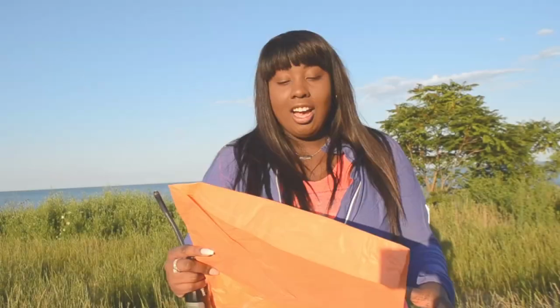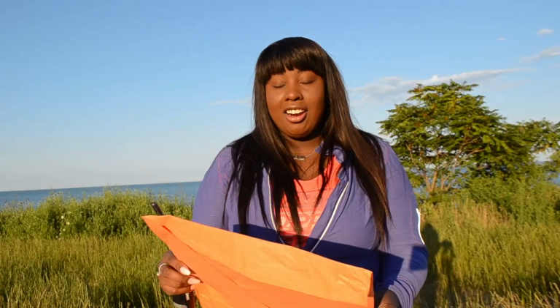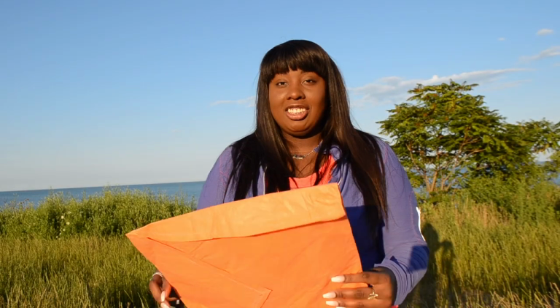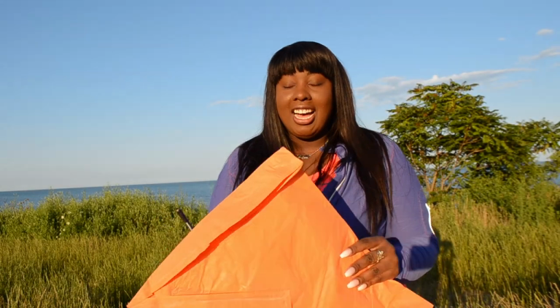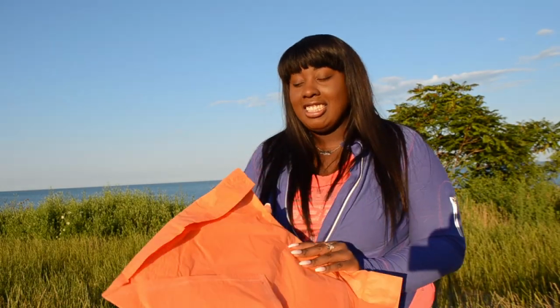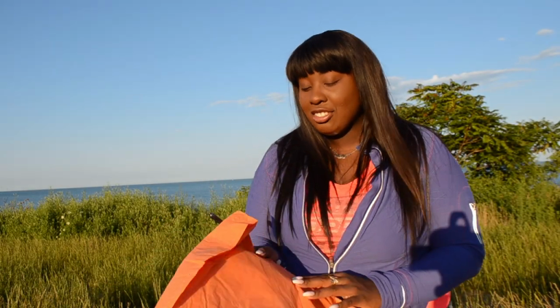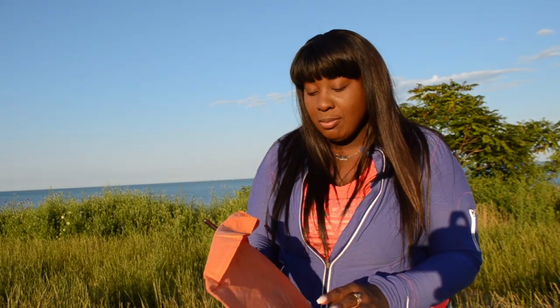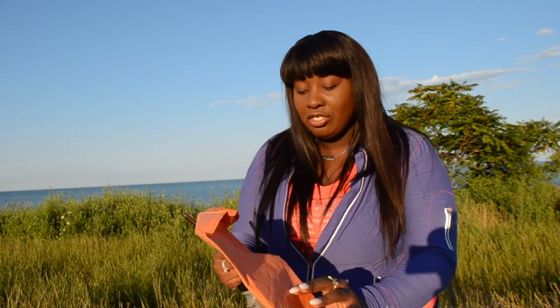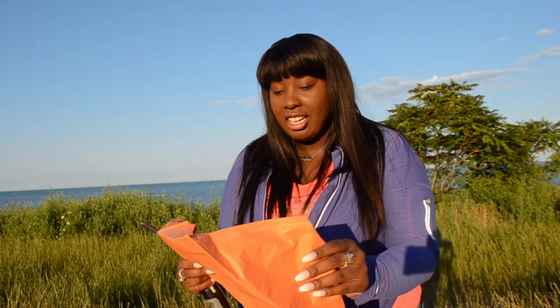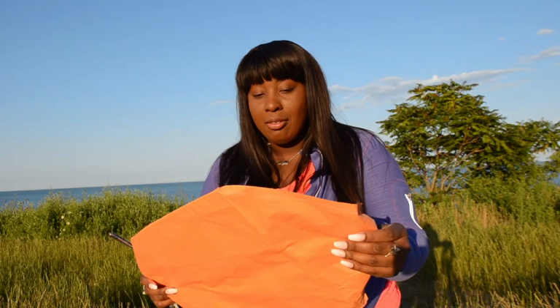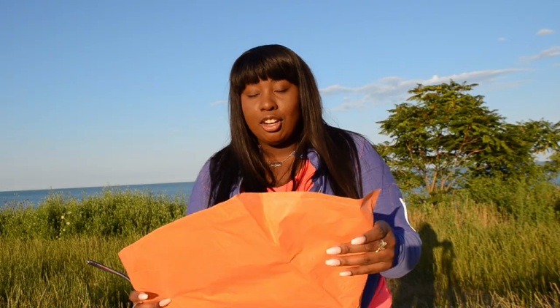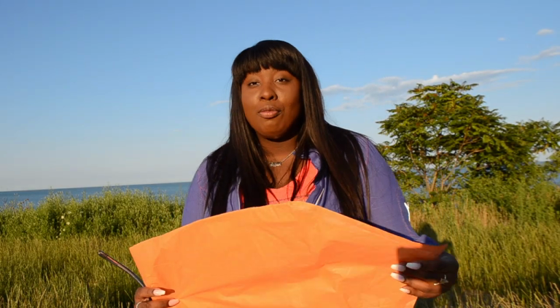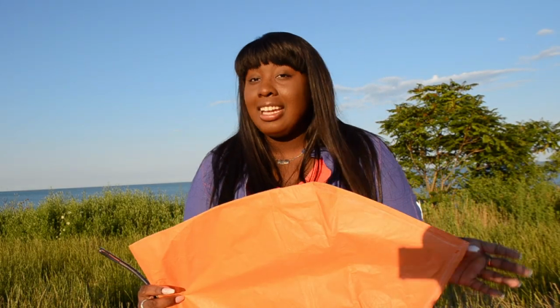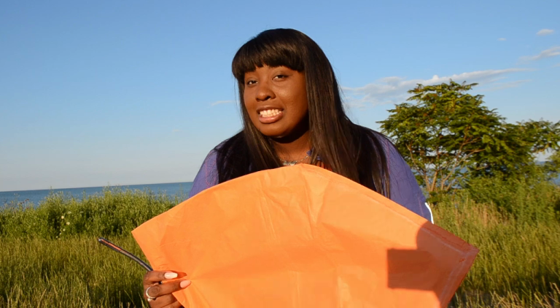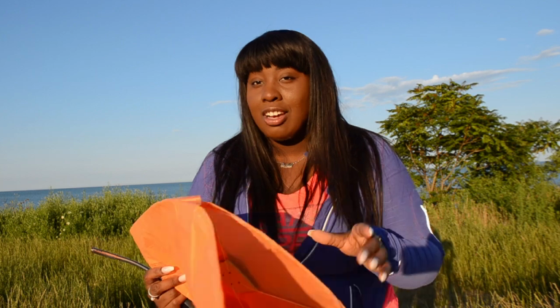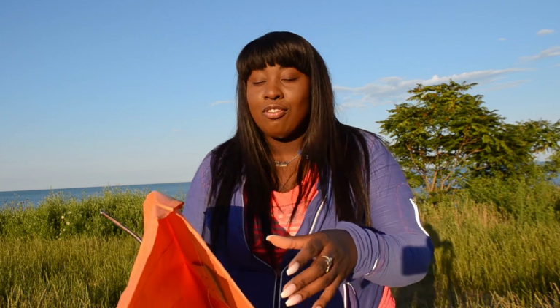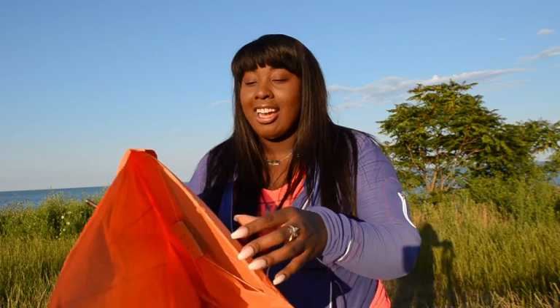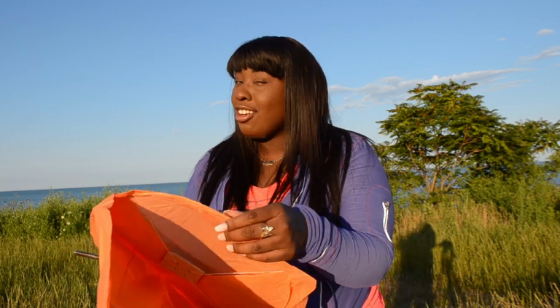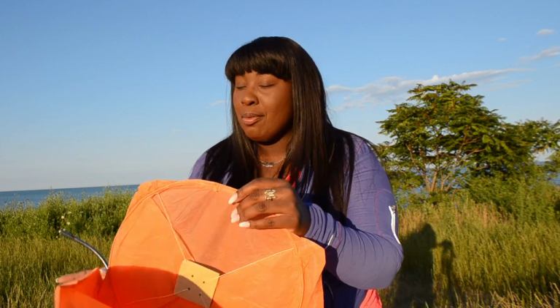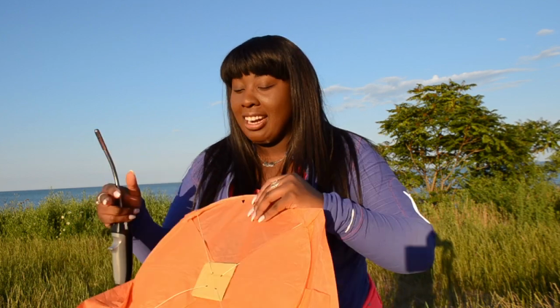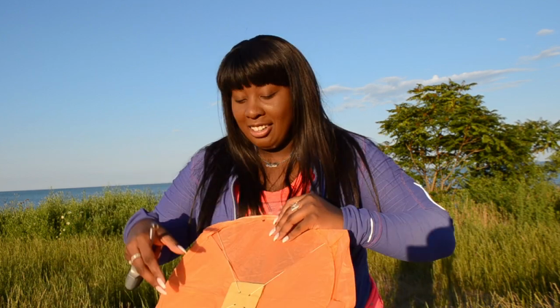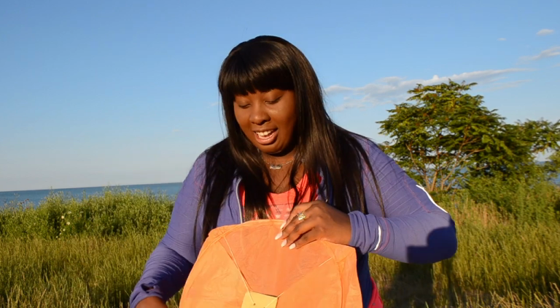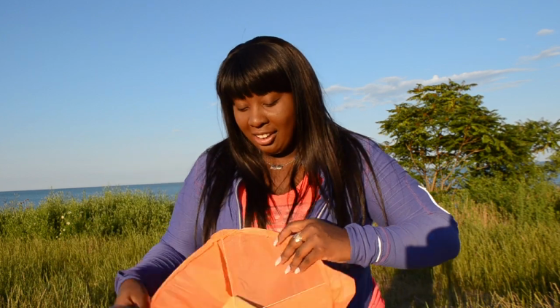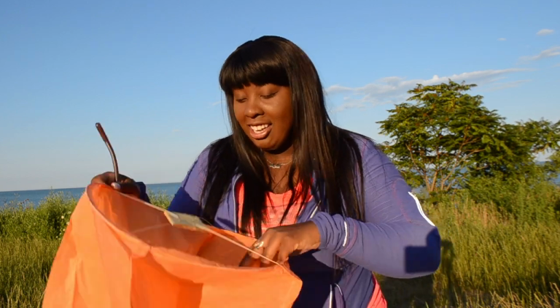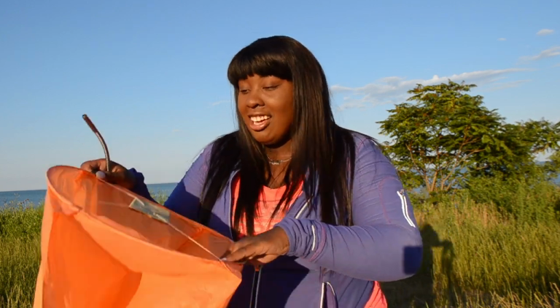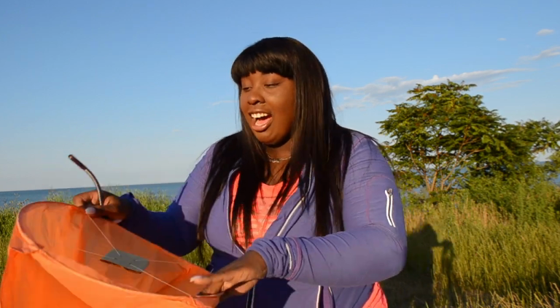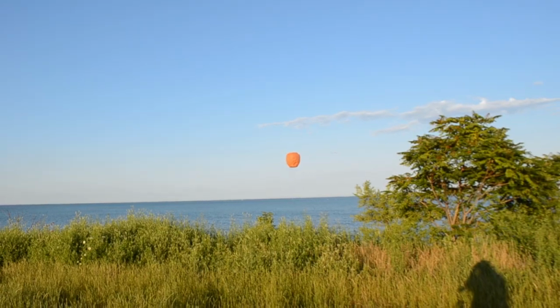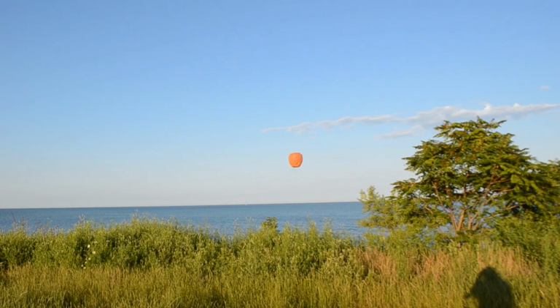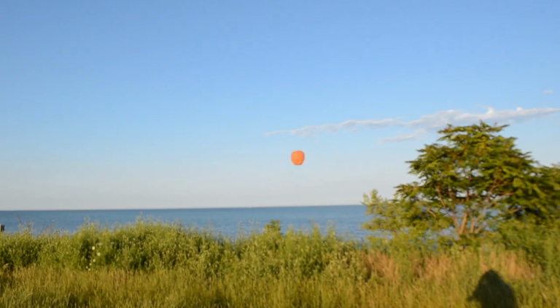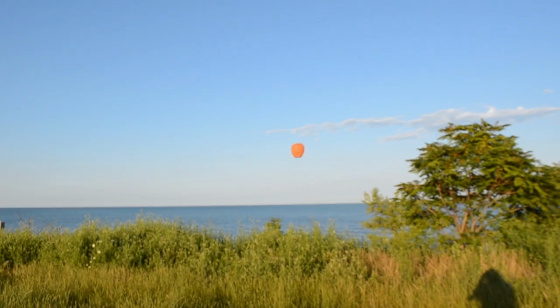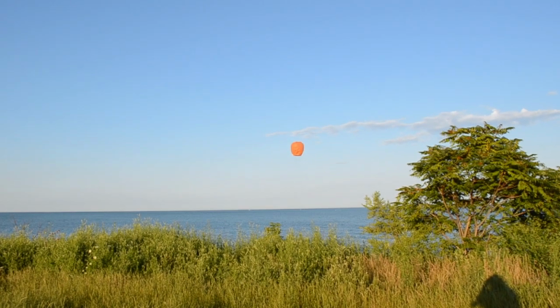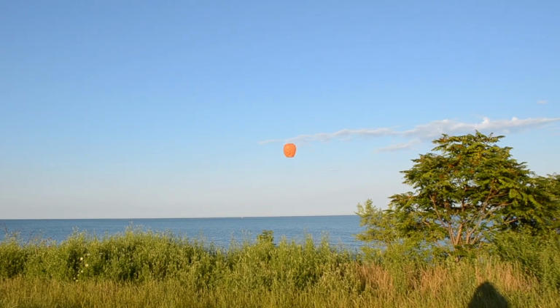You guys, these are so much fun. I'm going to do one last one before I wrap up. Look at that one go!